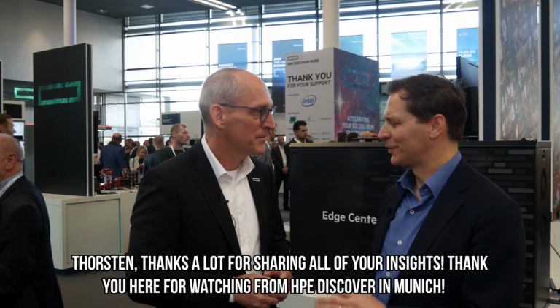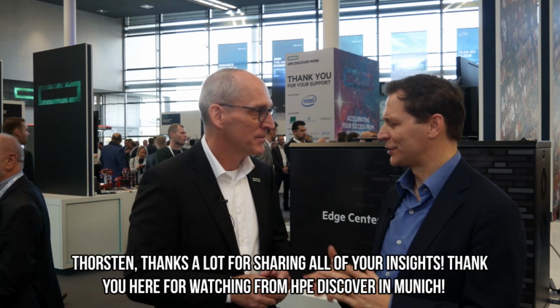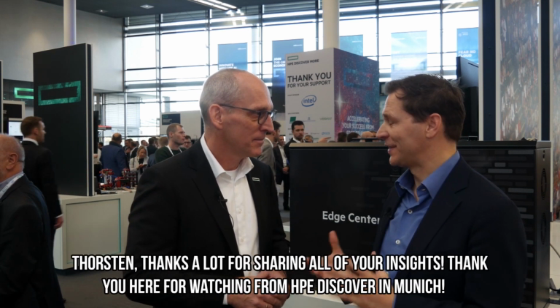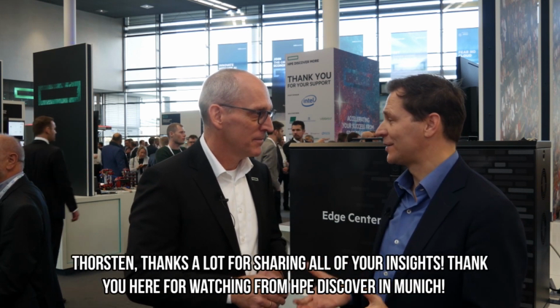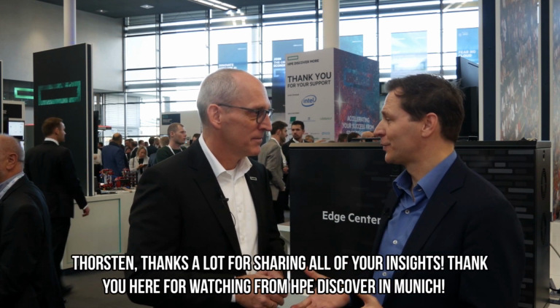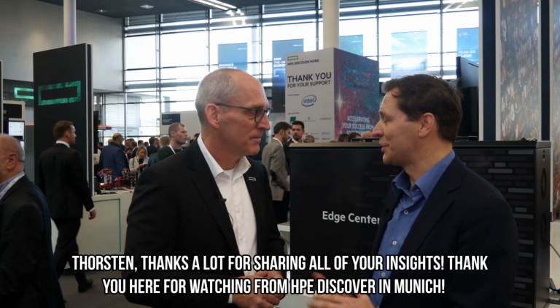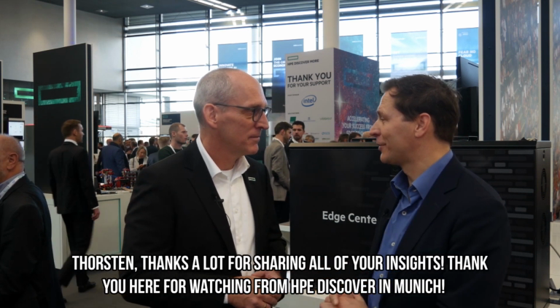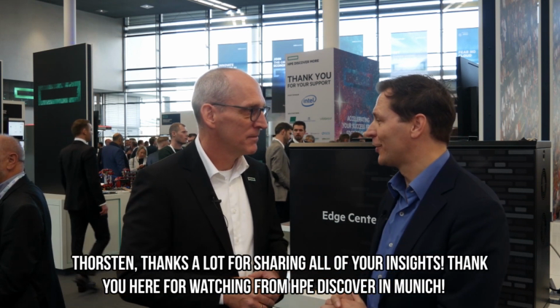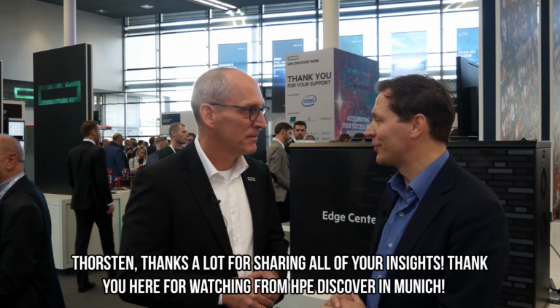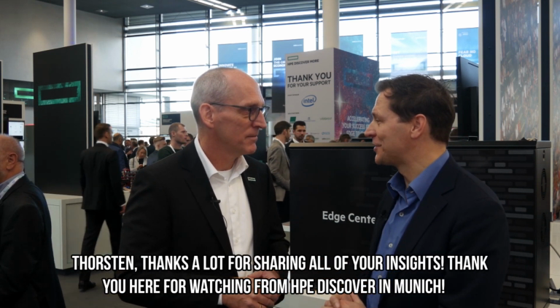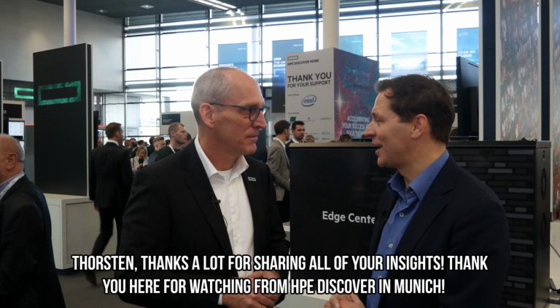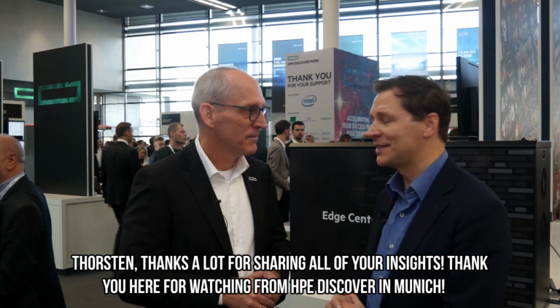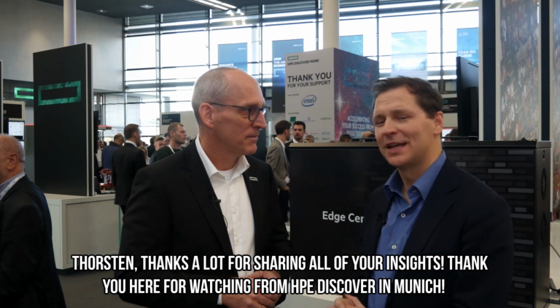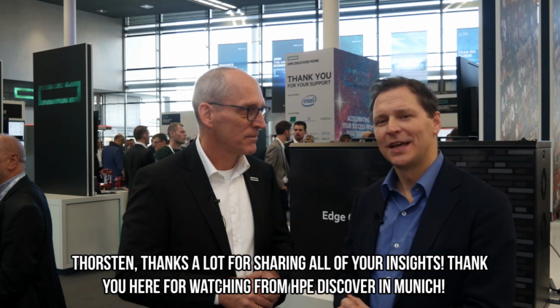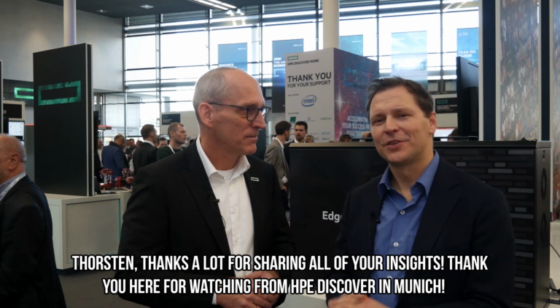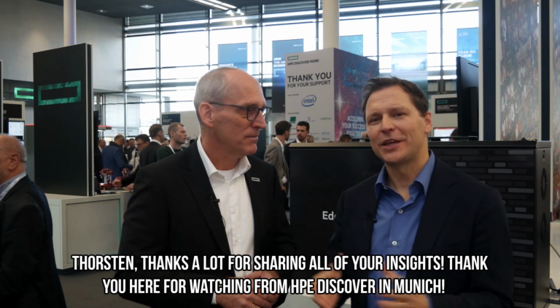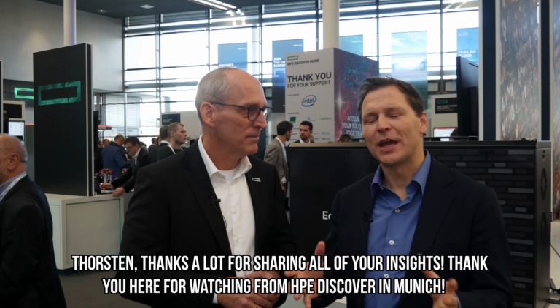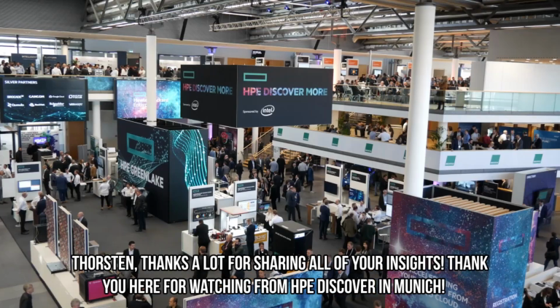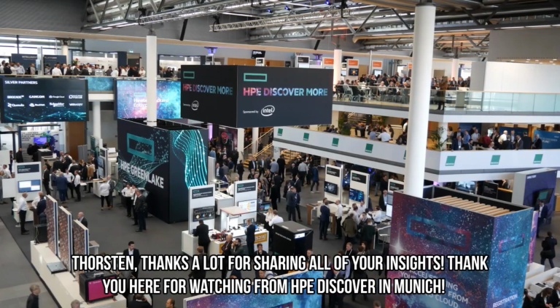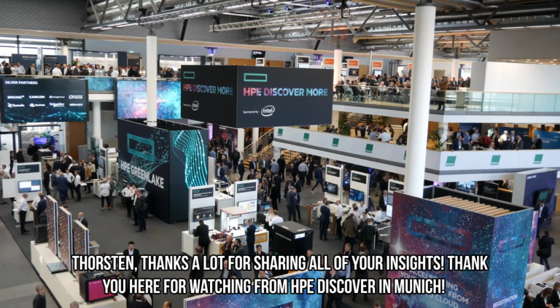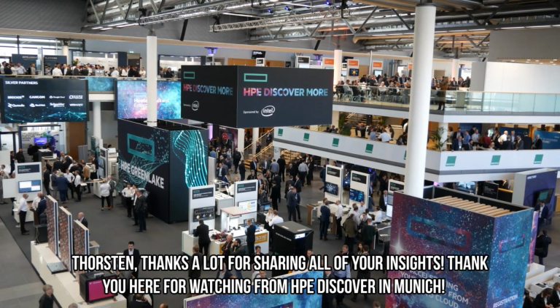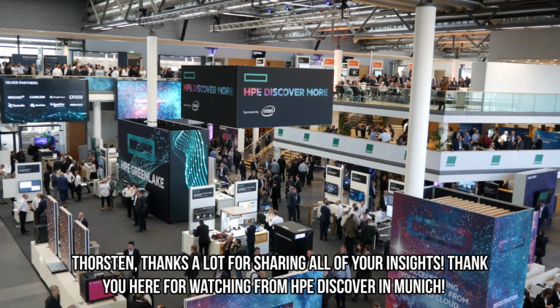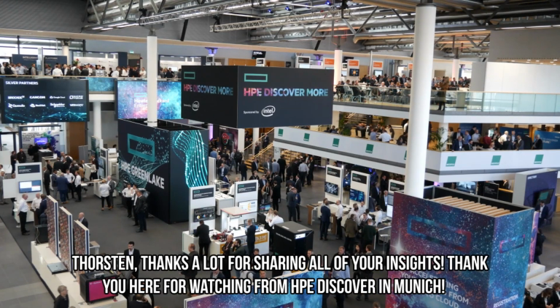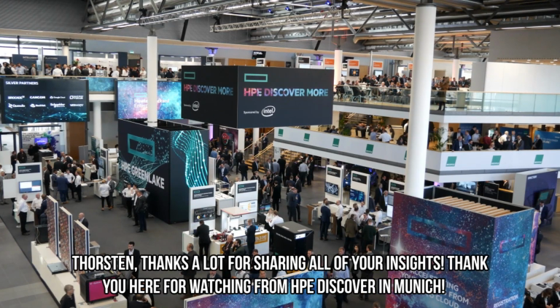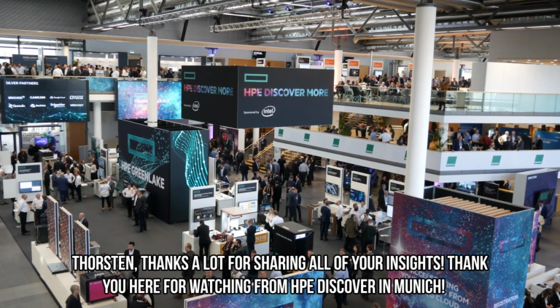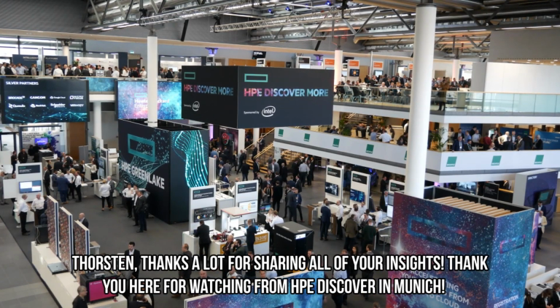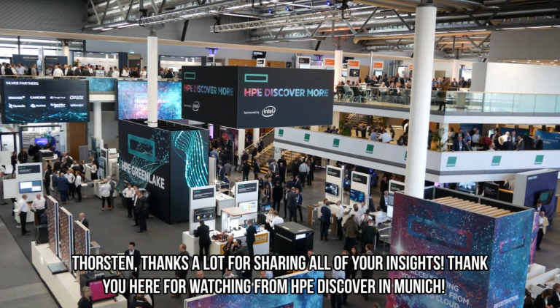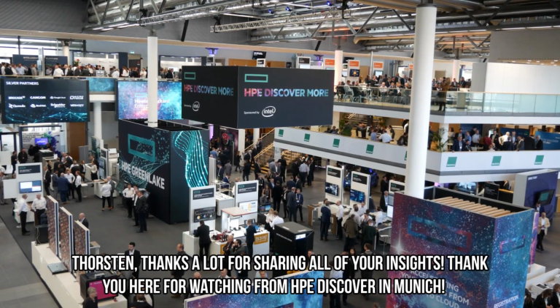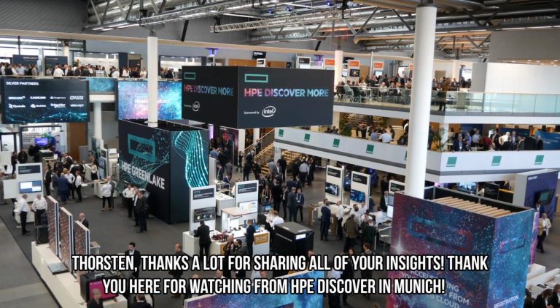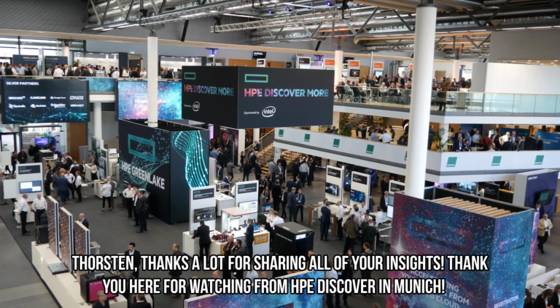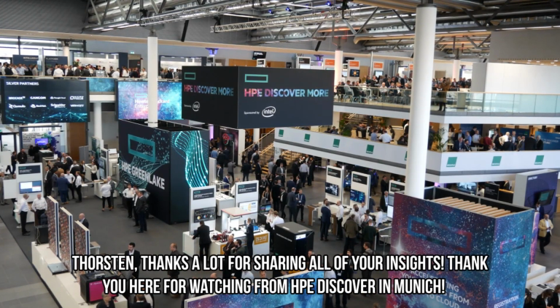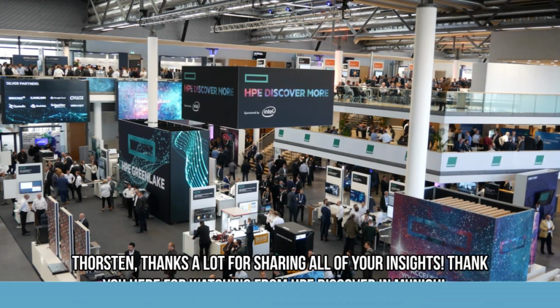Torsten, thanks a lot for sharing all your insights. Thank you, and thank you for watching from HPE Discover in Munich.